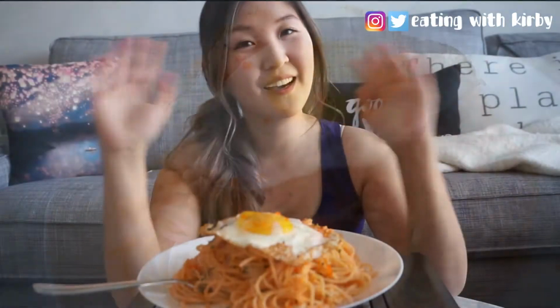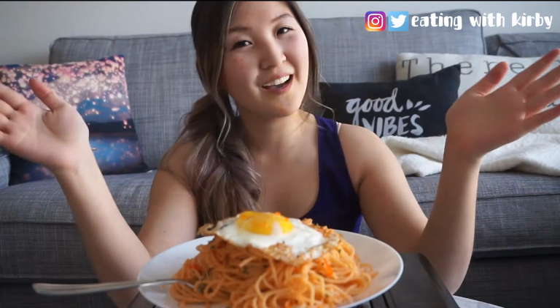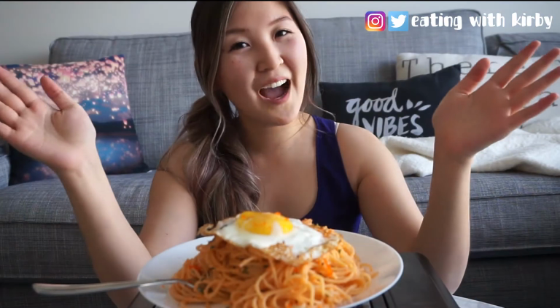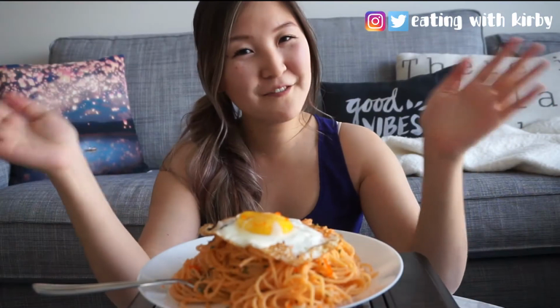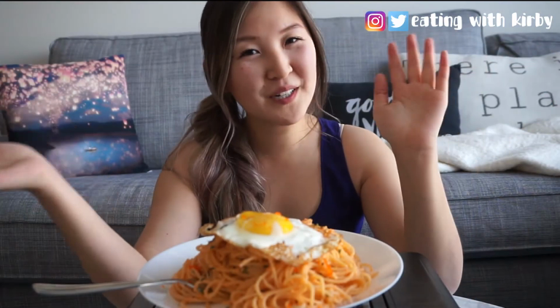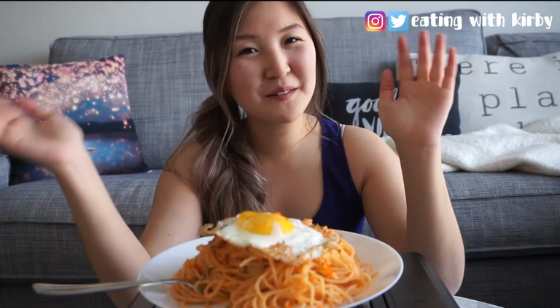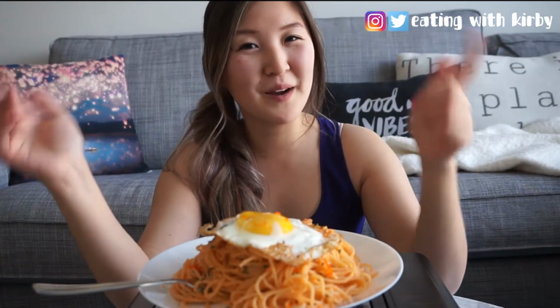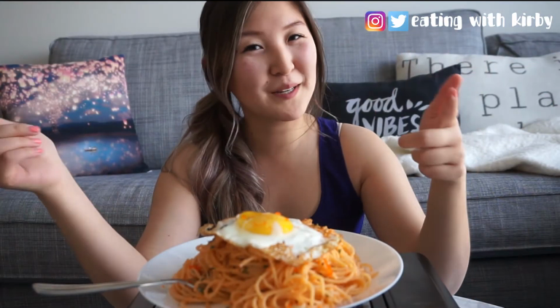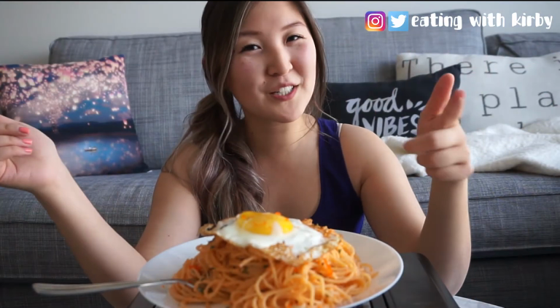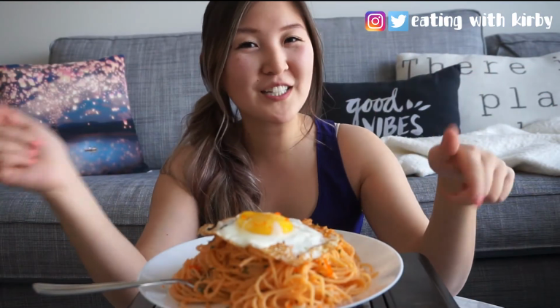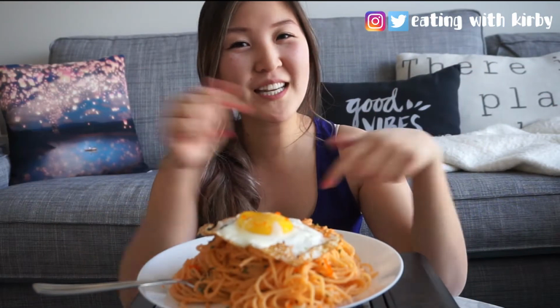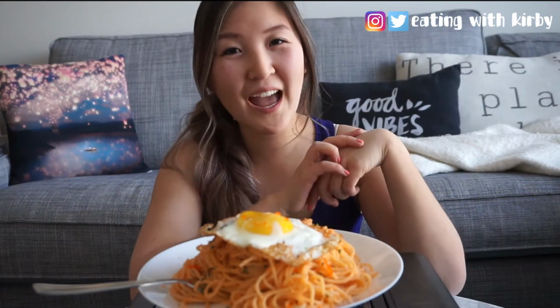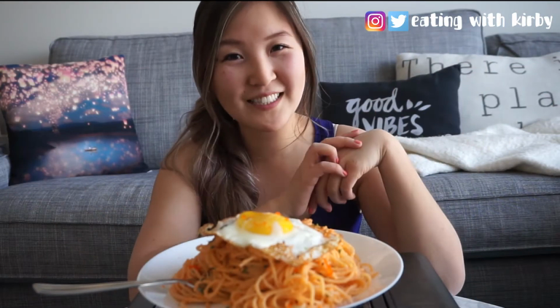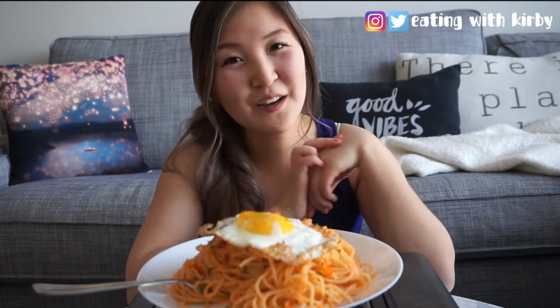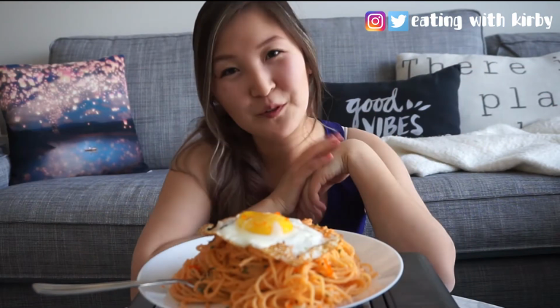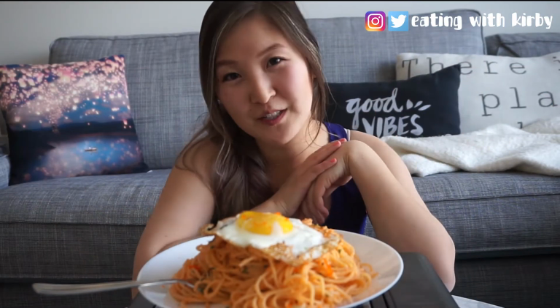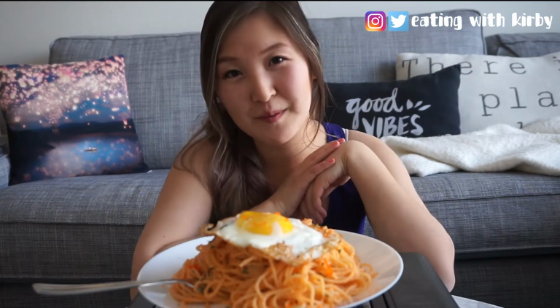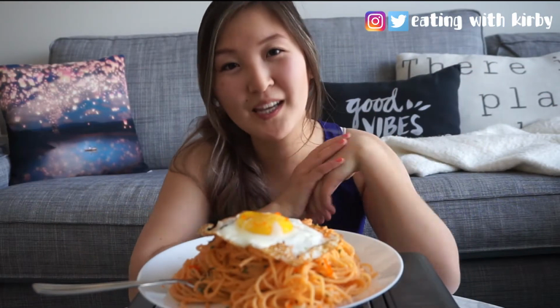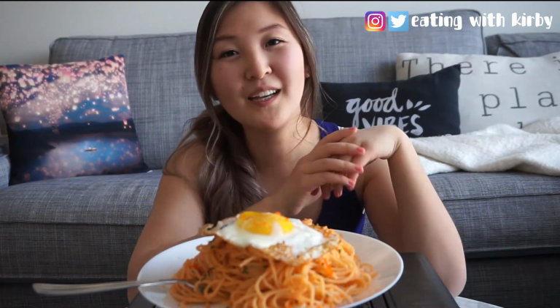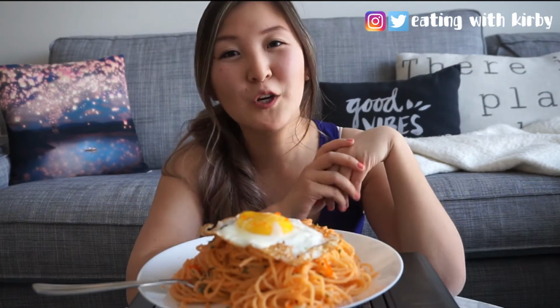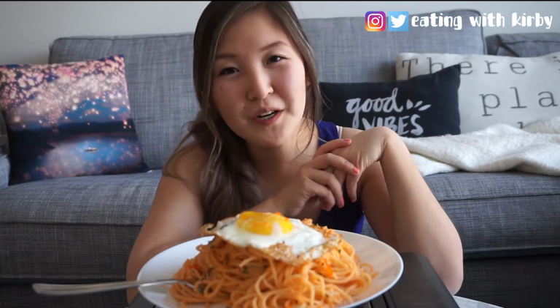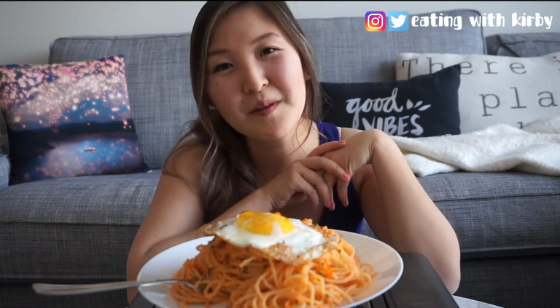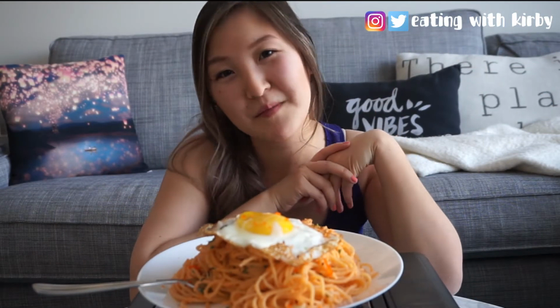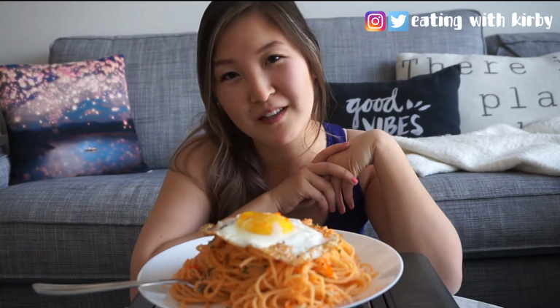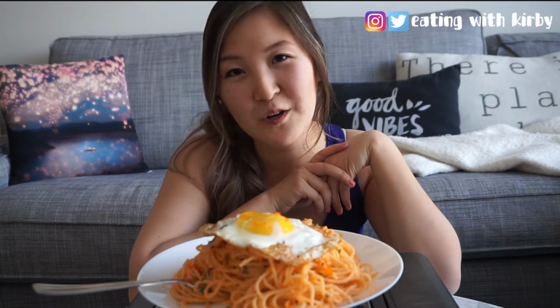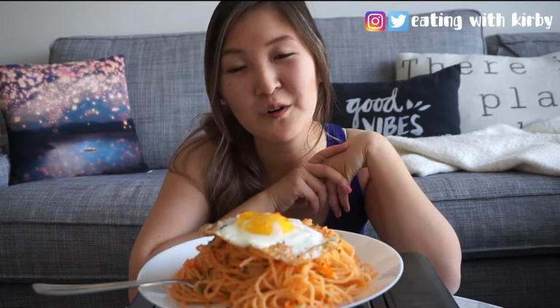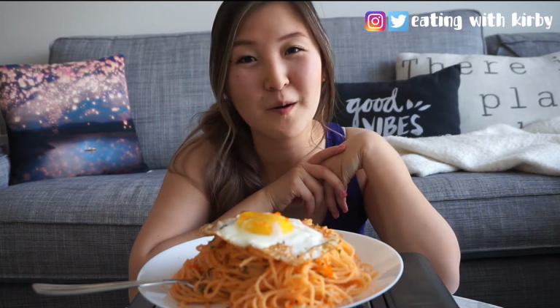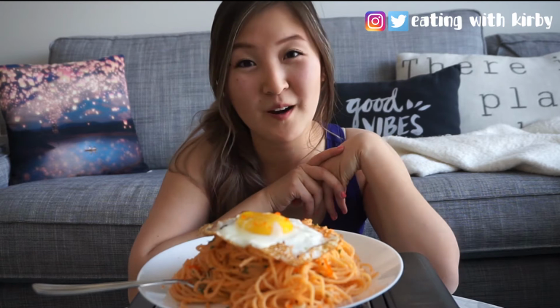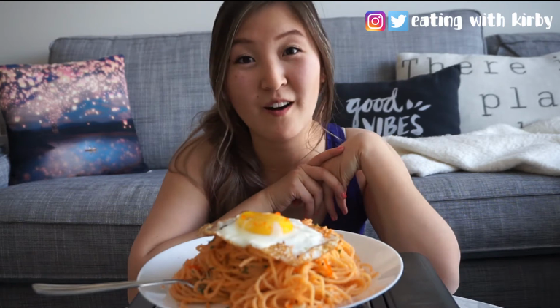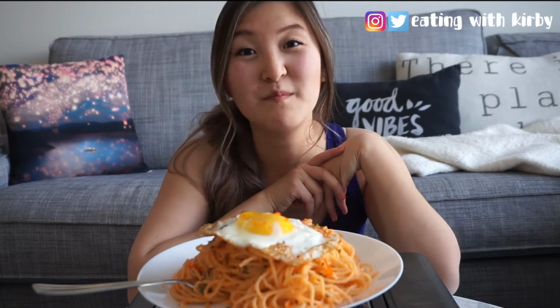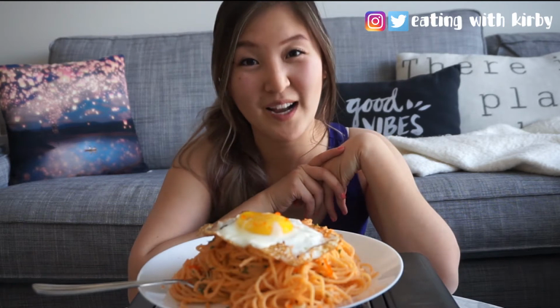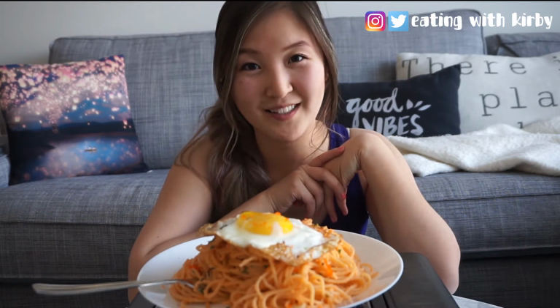Hi everyone! My name is Kirsty and today we're going to be making creamy masago carbonara pasta.